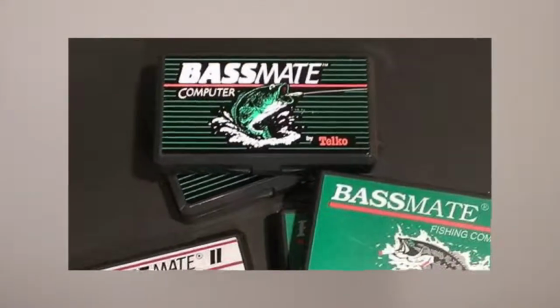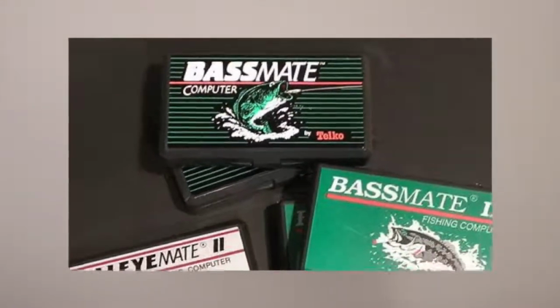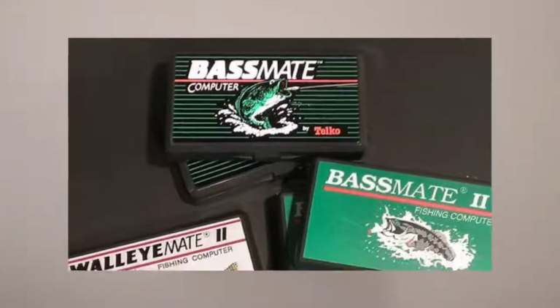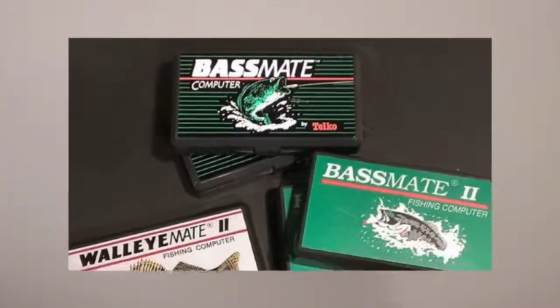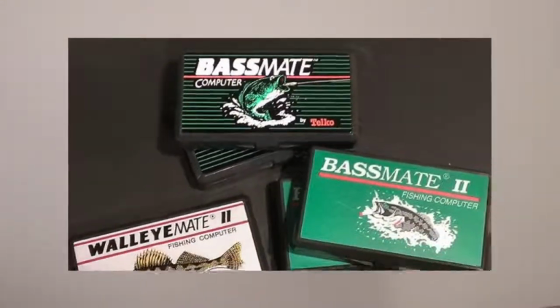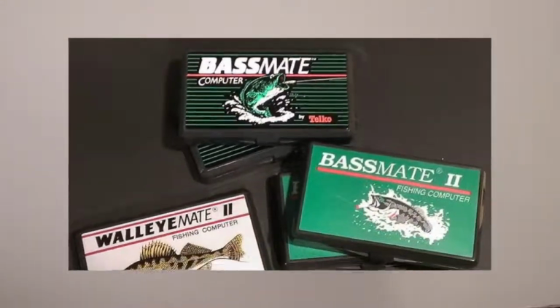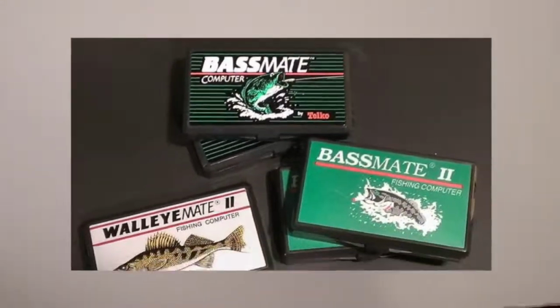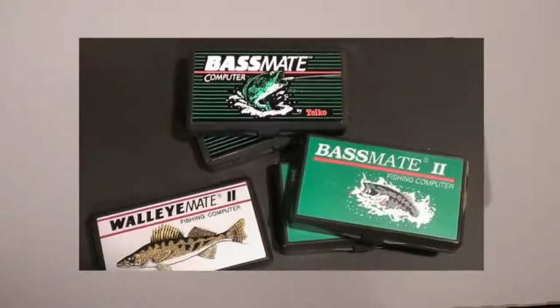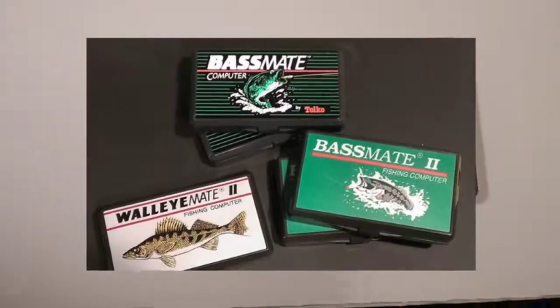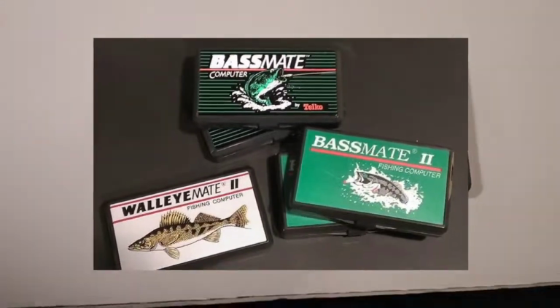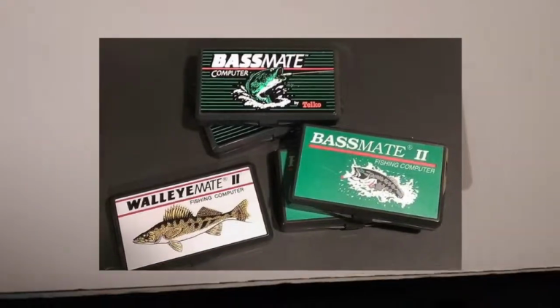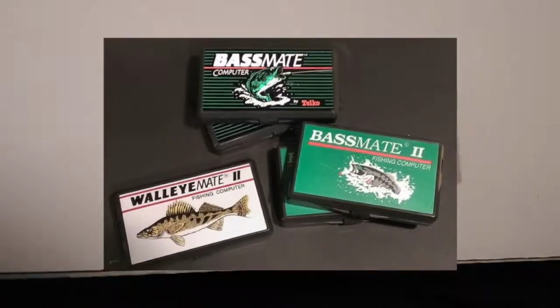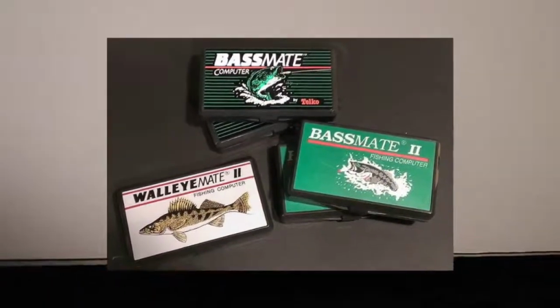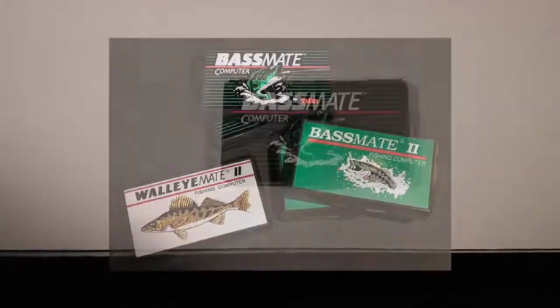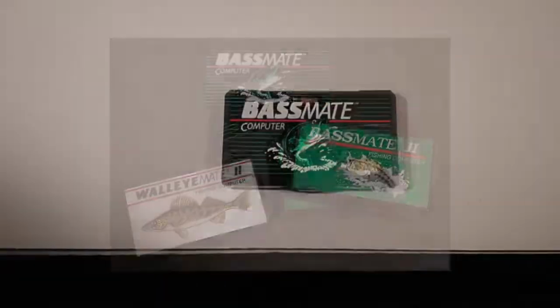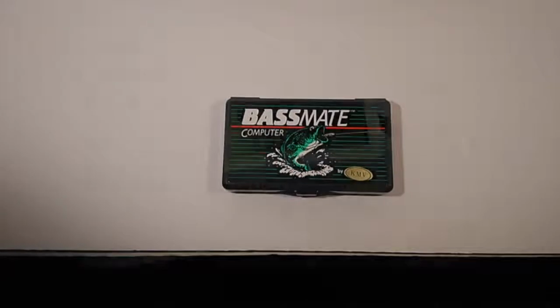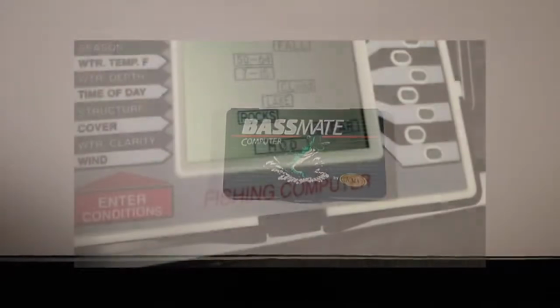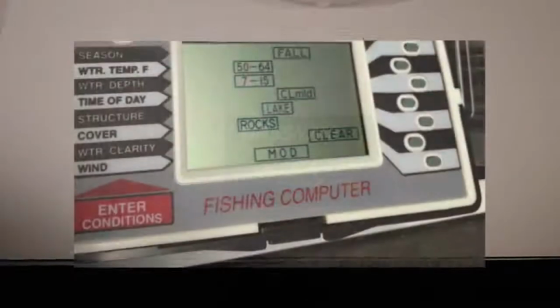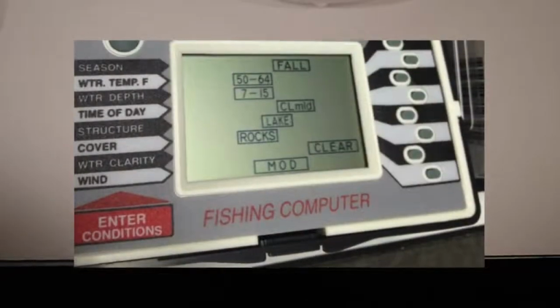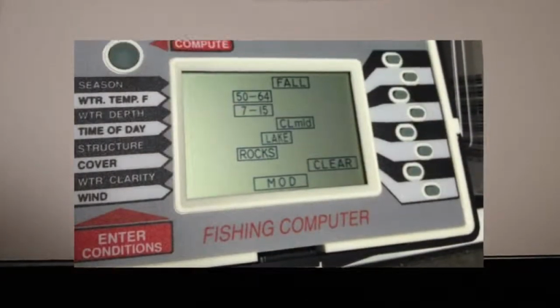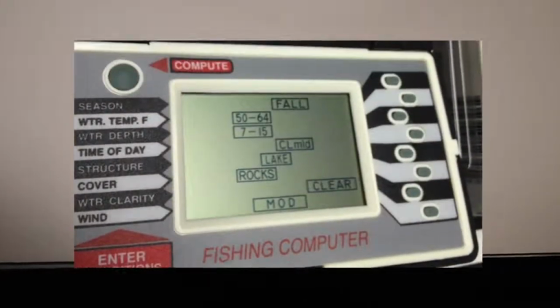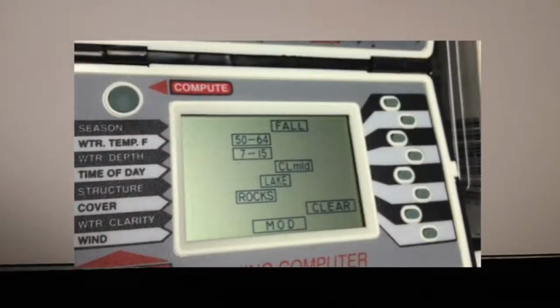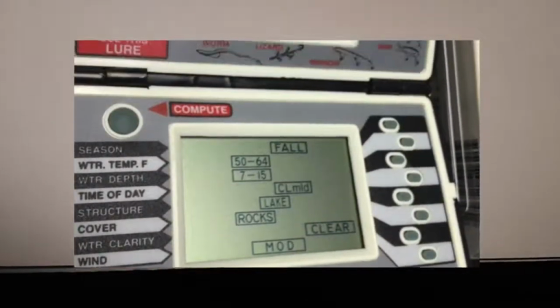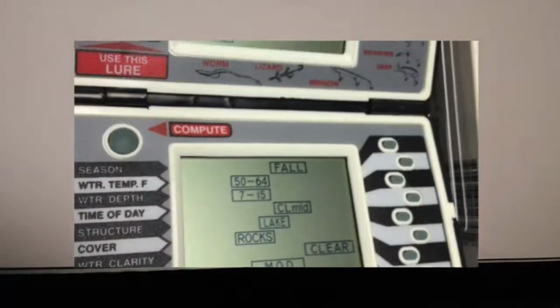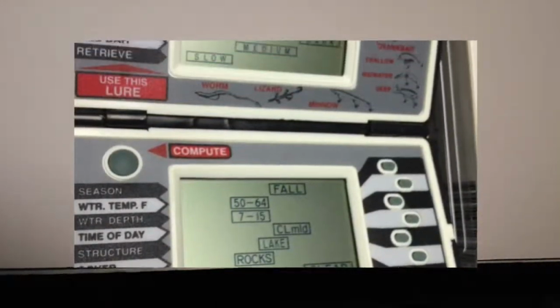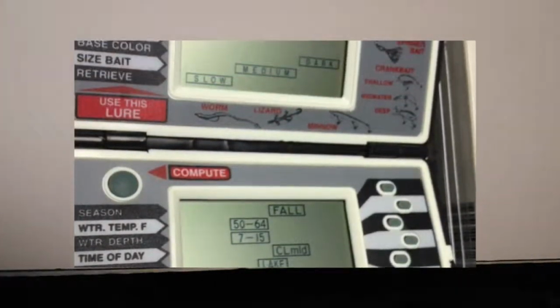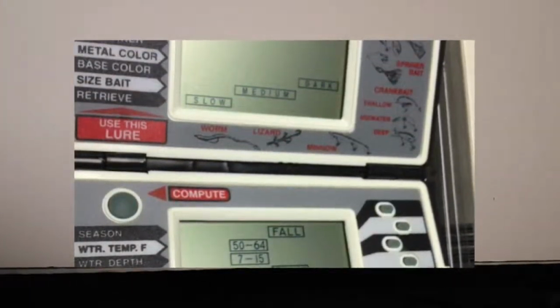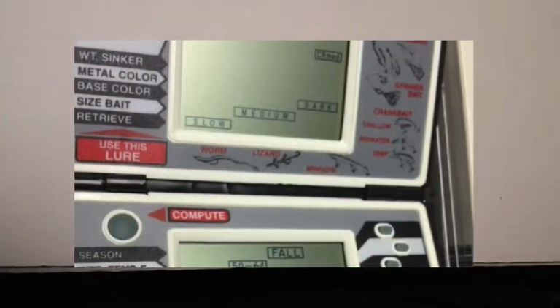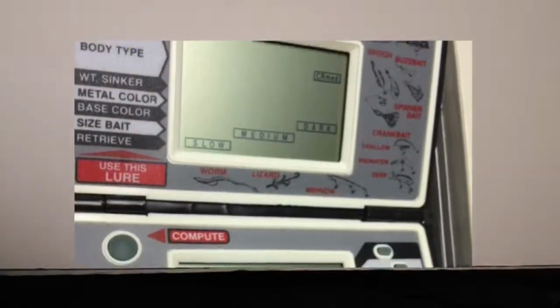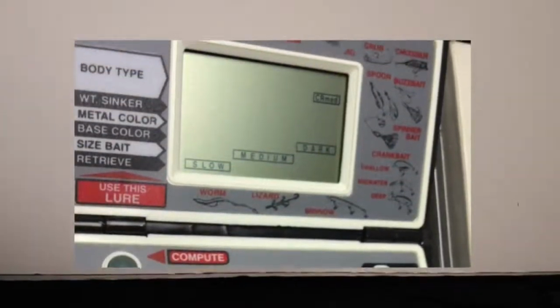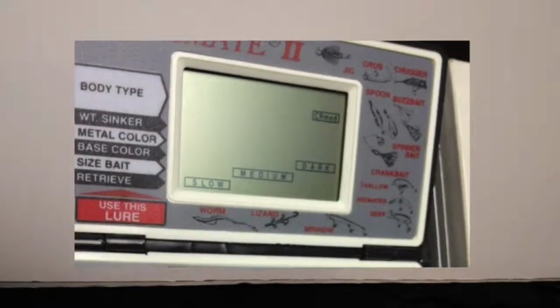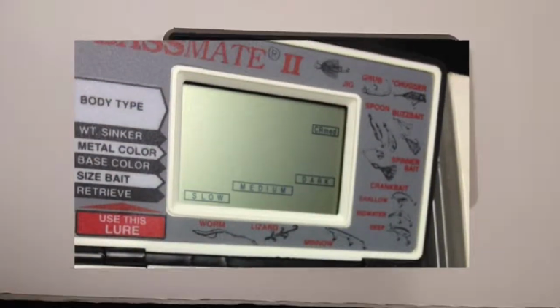The Bassmate 2, the Wall-E-mate, and the Troutmate. However, these units were not produced by Nintendo and were manufactured in China.